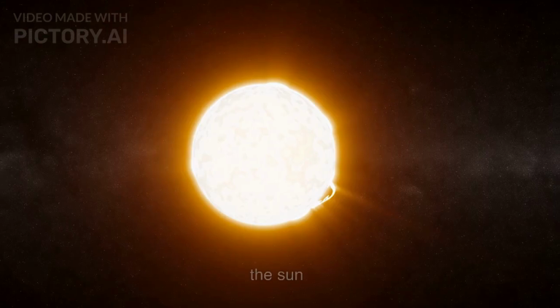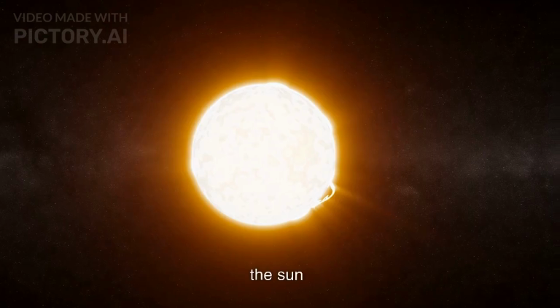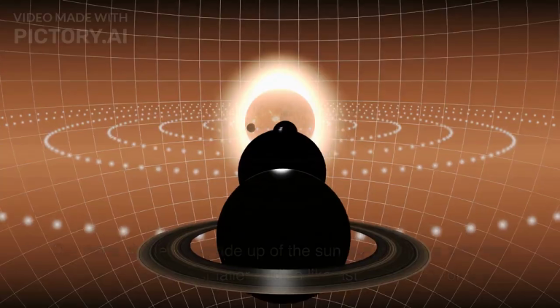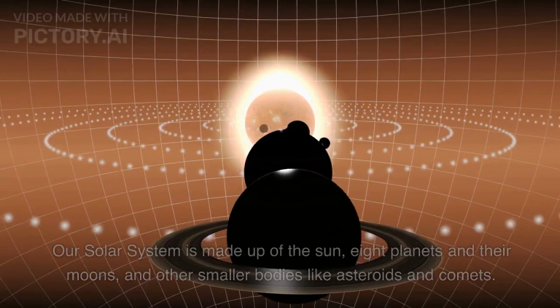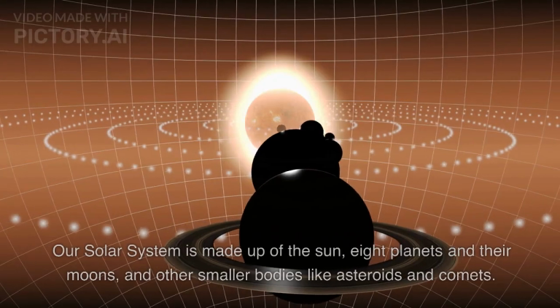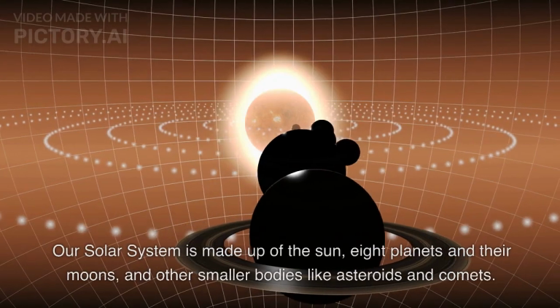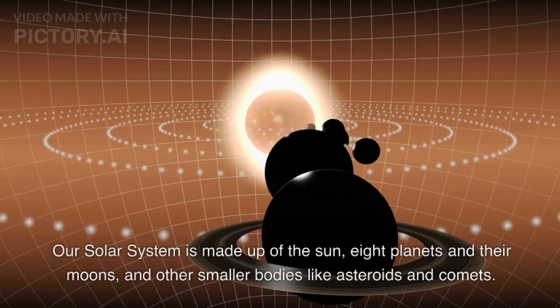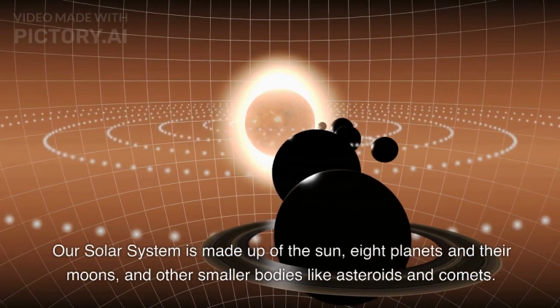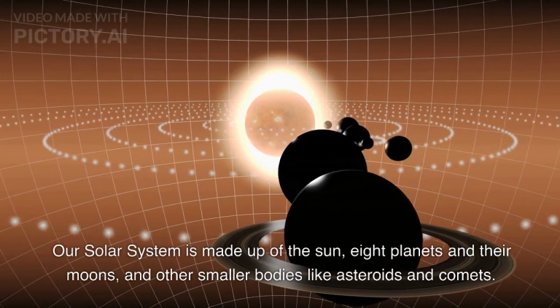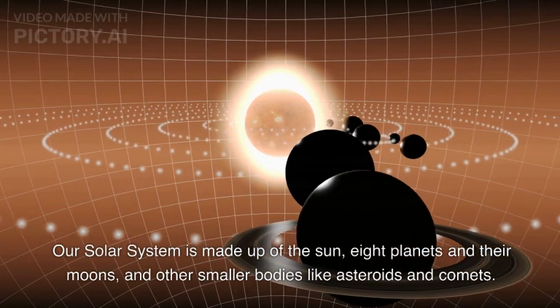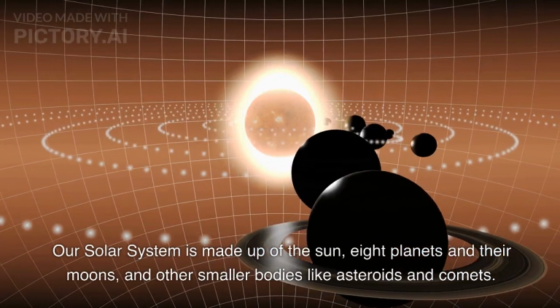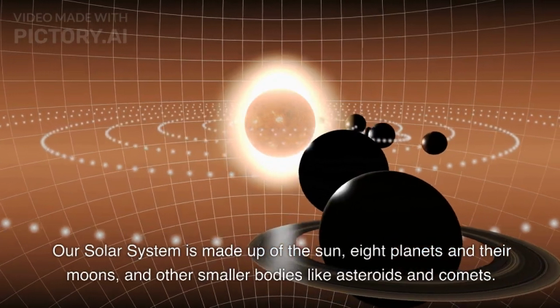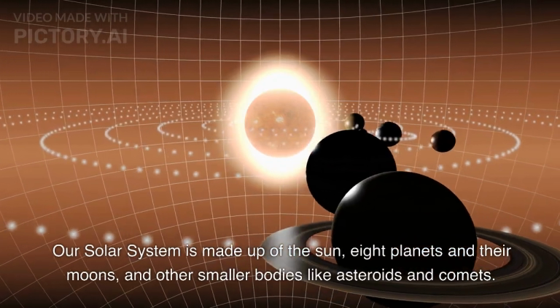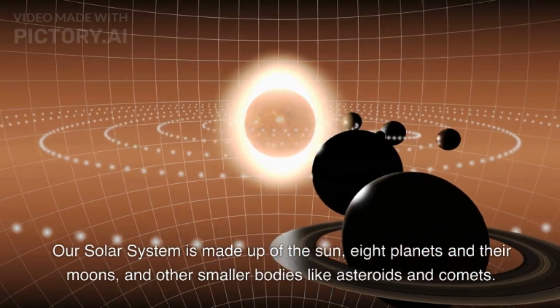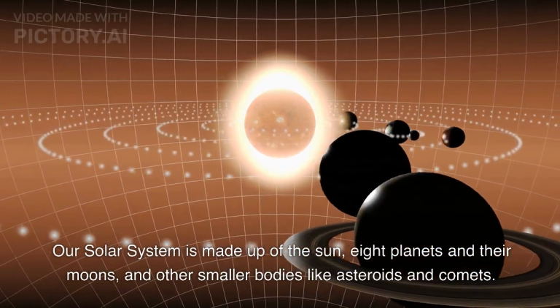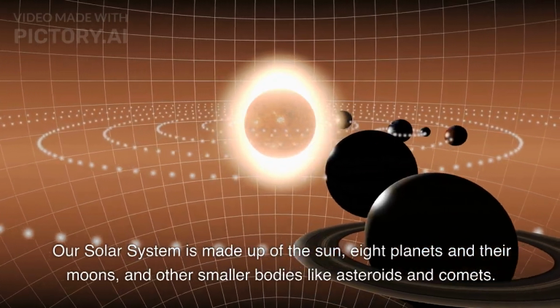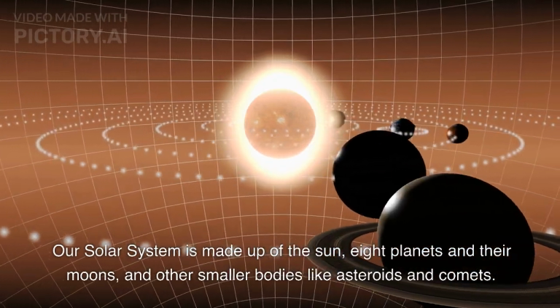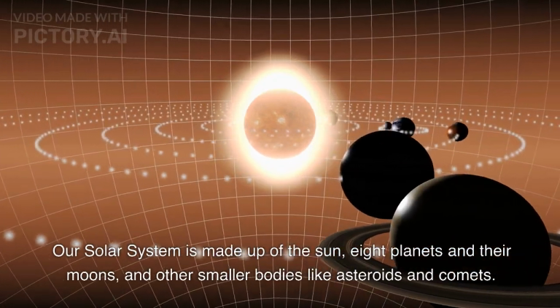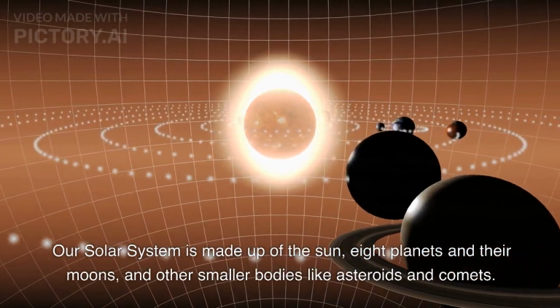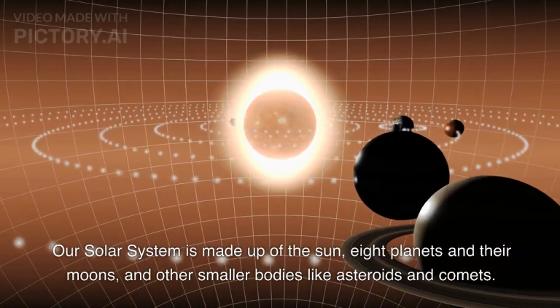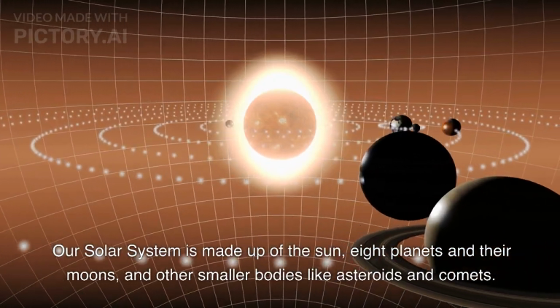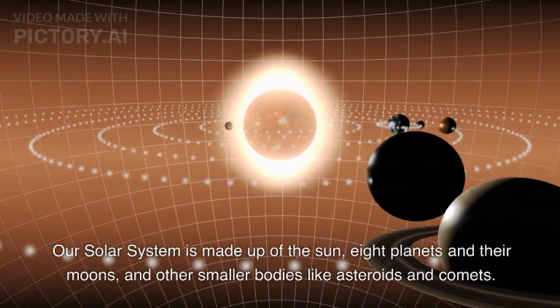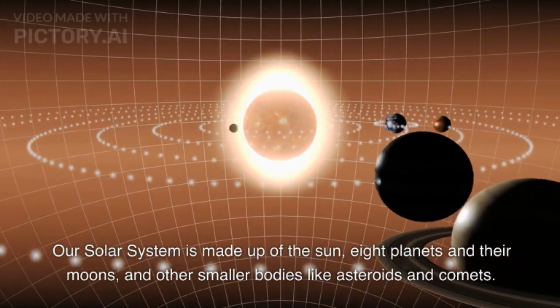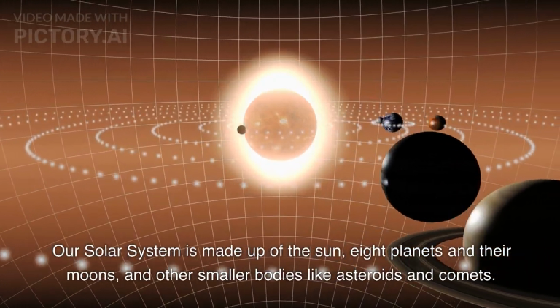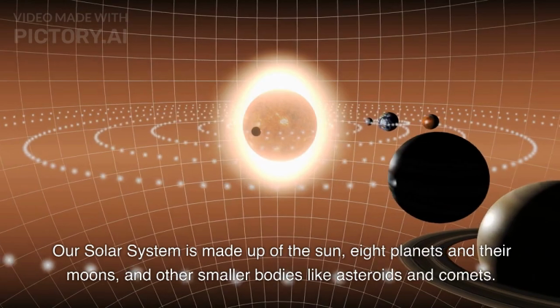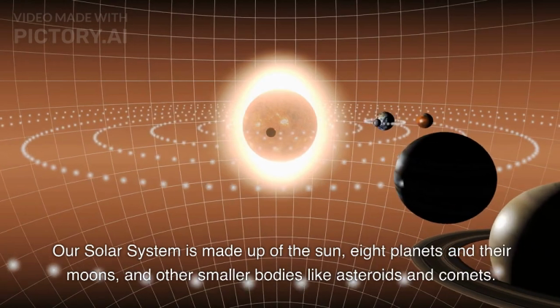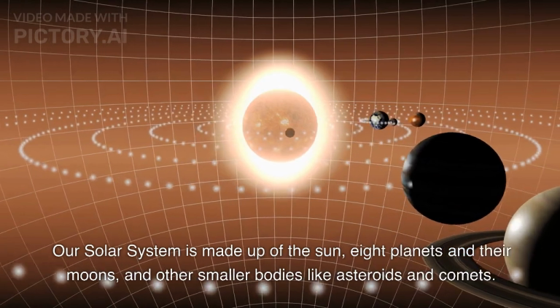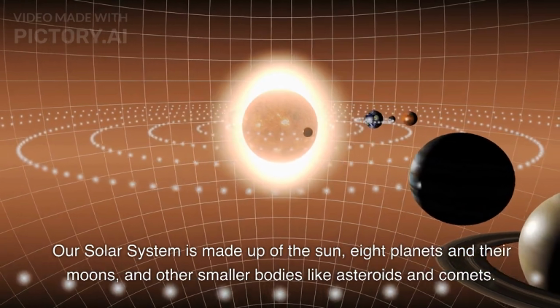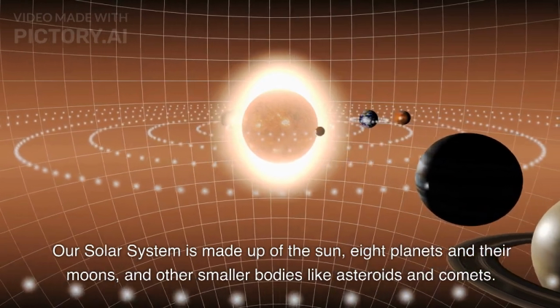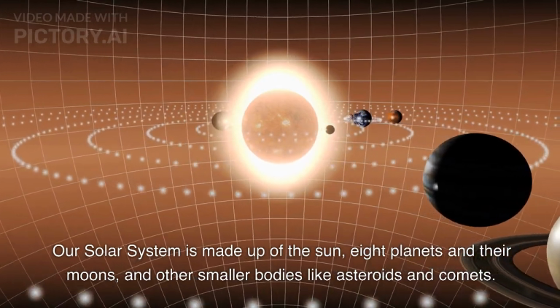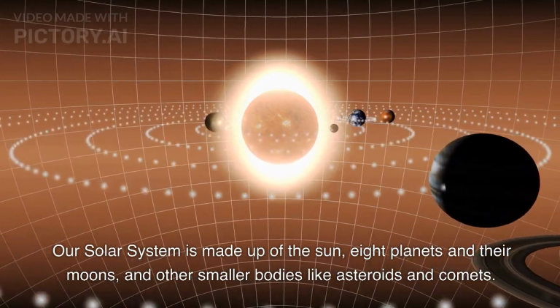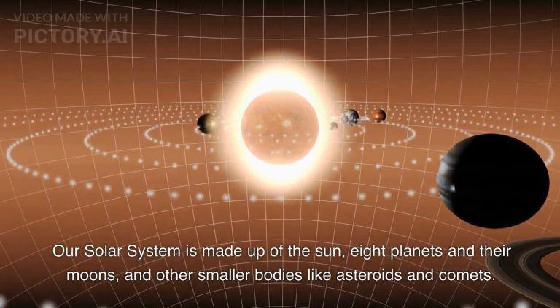Our solar system is made up of the Sun, eight planets and their moons, and other smaller bodies like asteroids and comets.